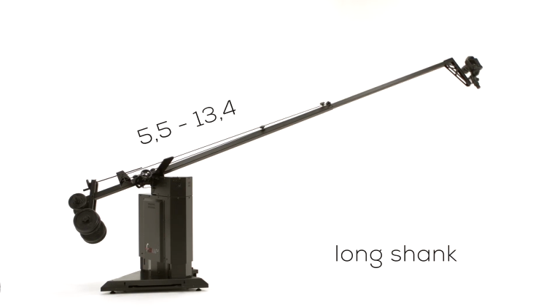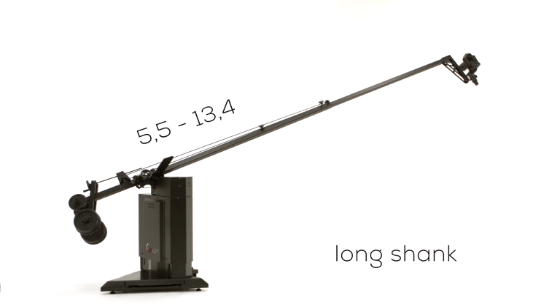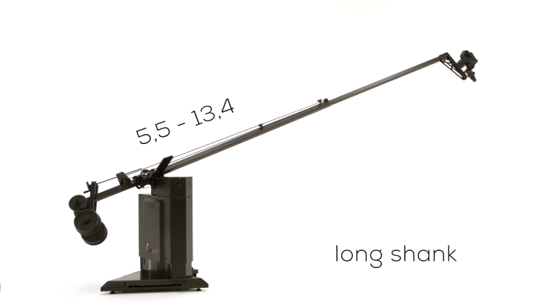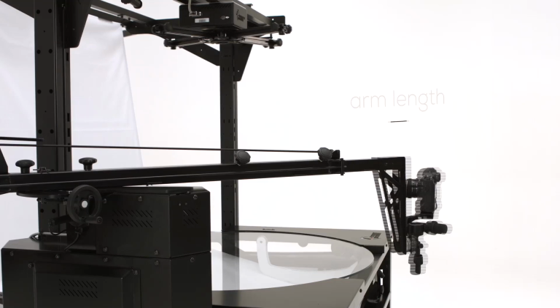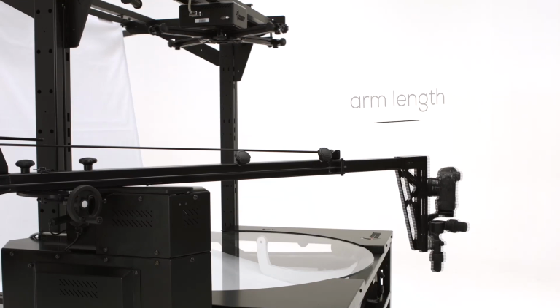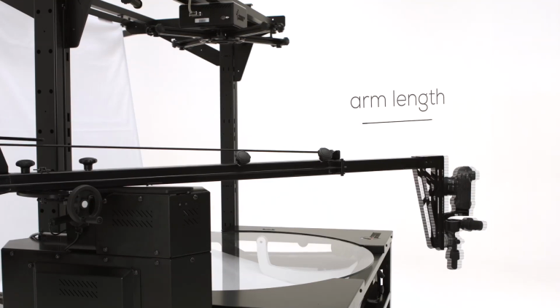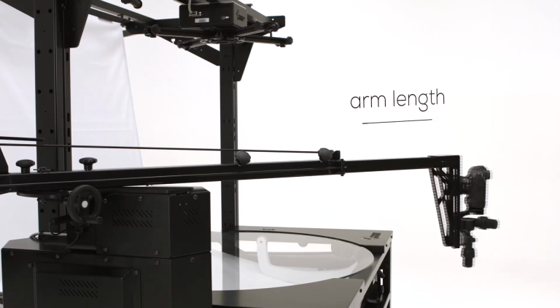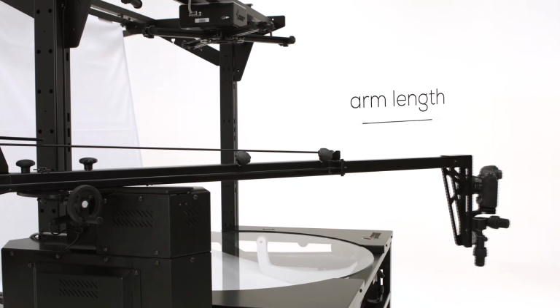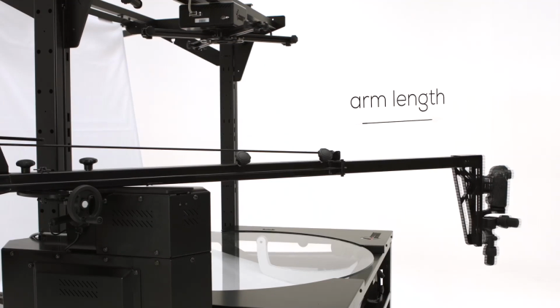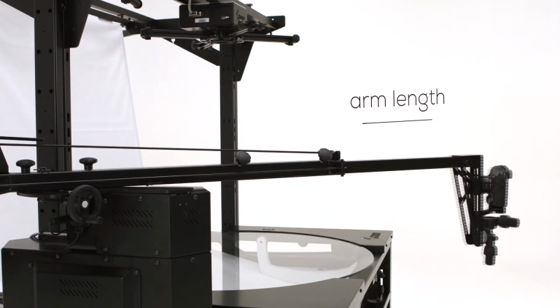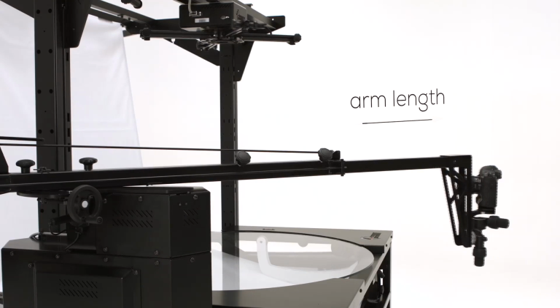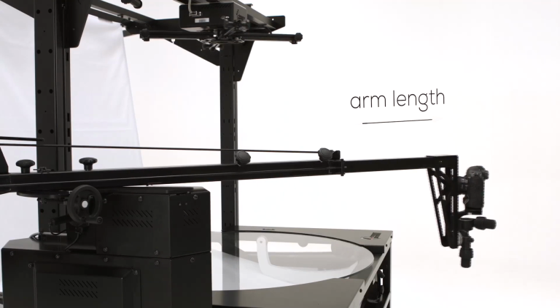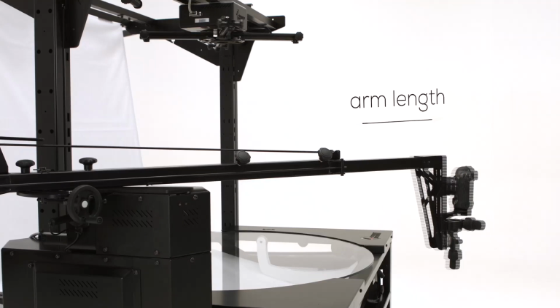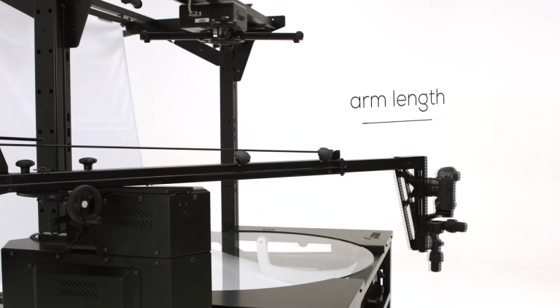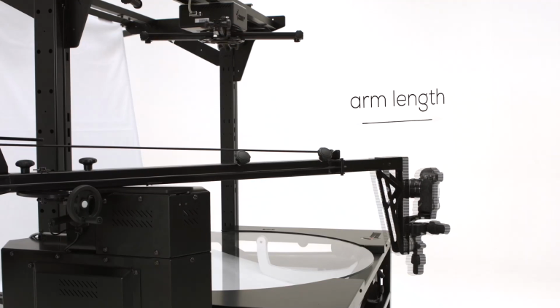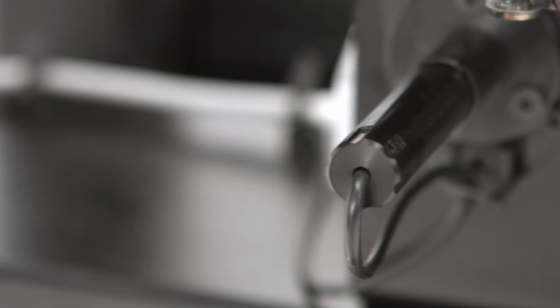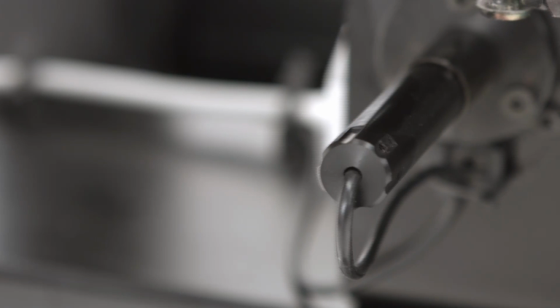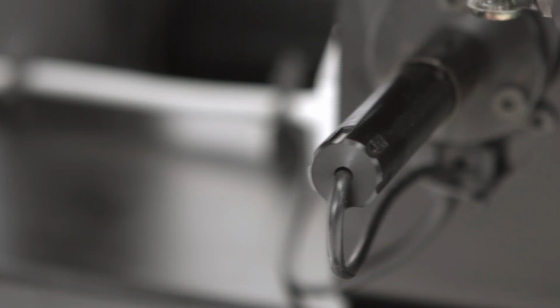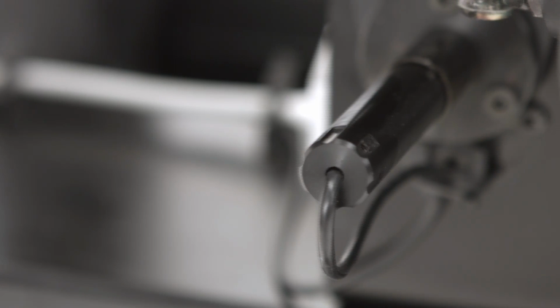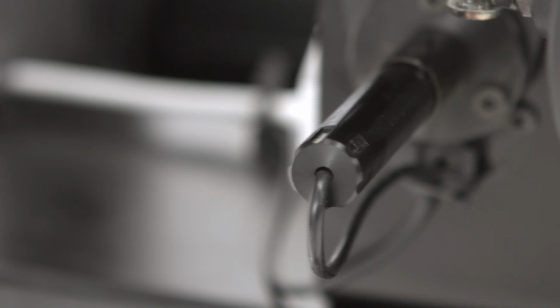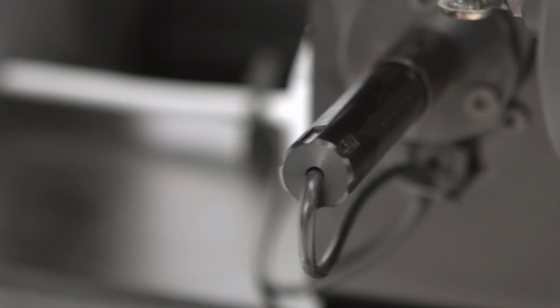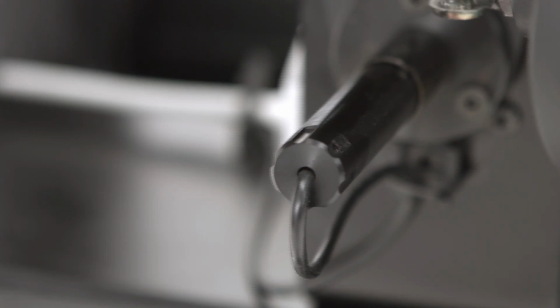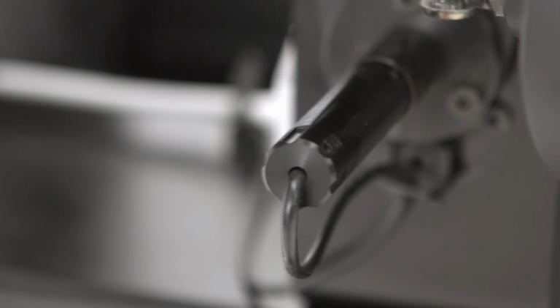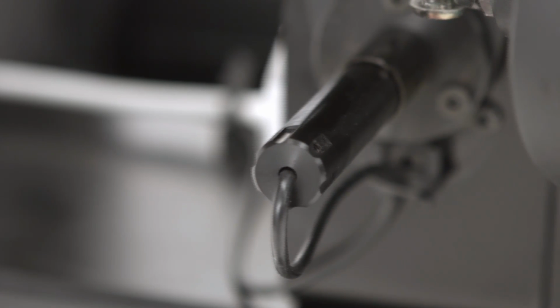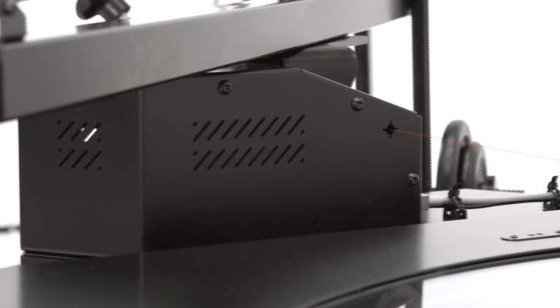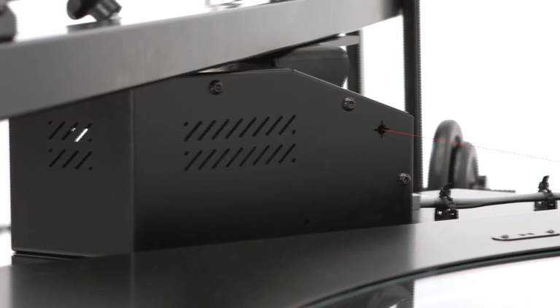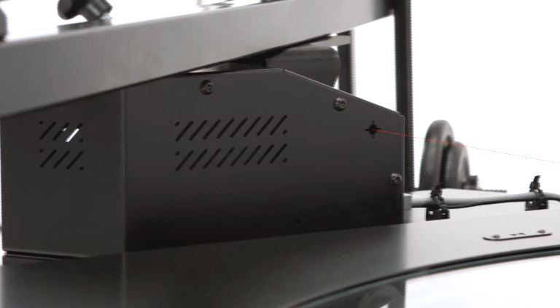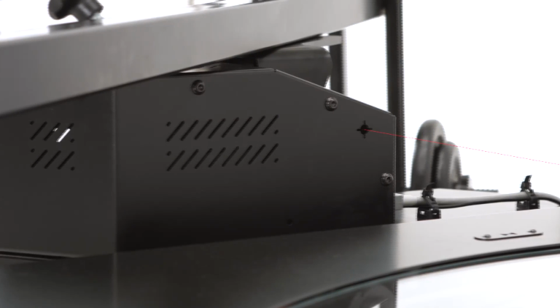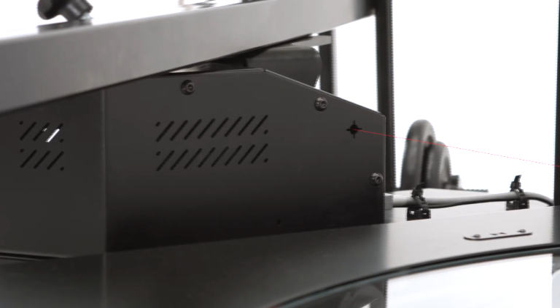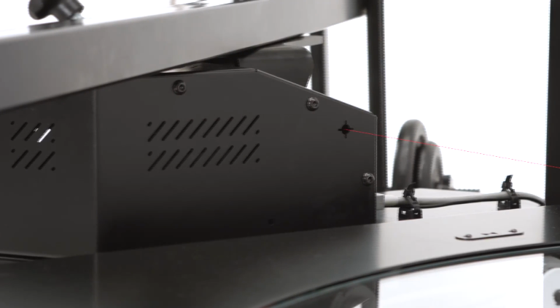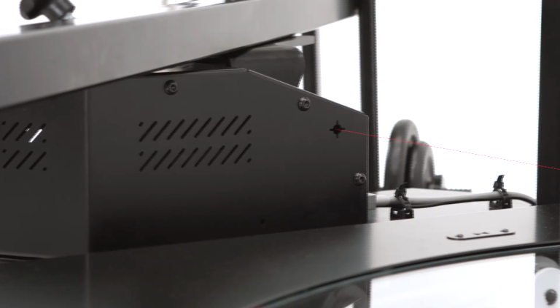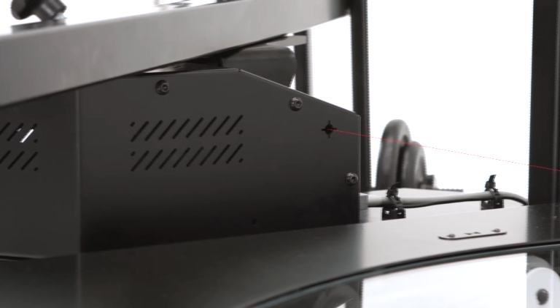The arm length is adjusted manually. For easy positioning, there is an integrated laser.